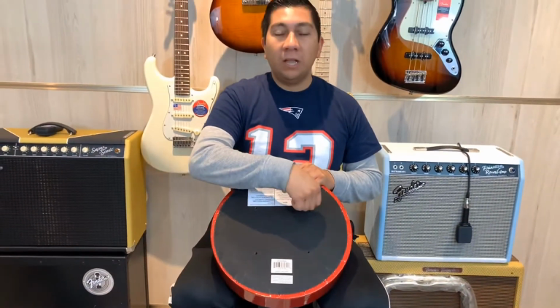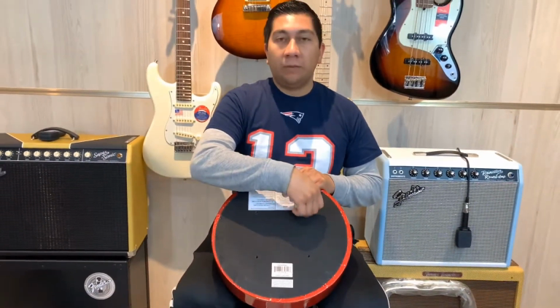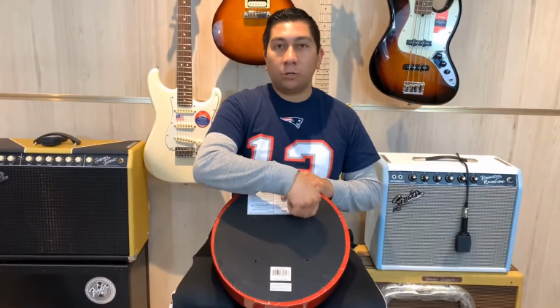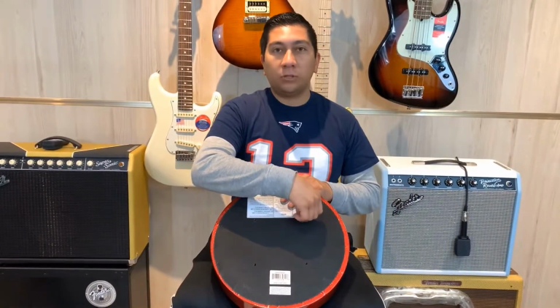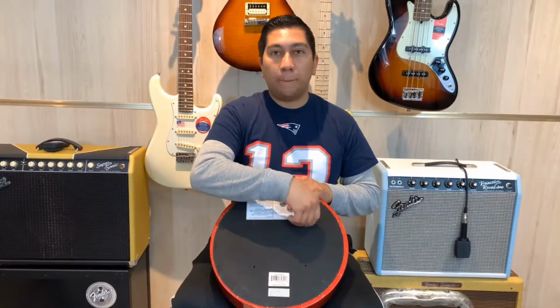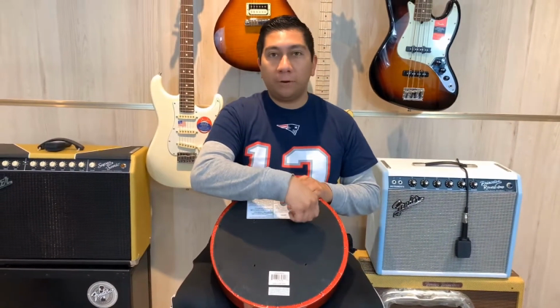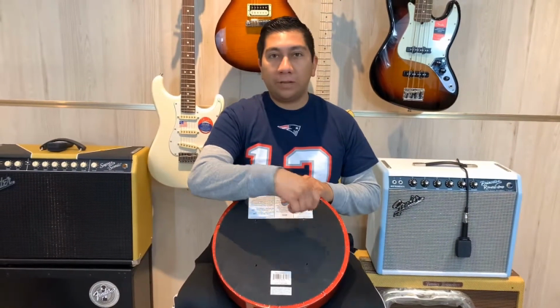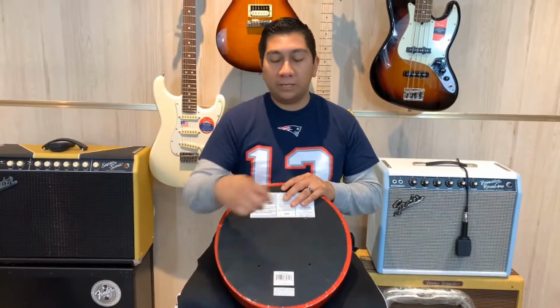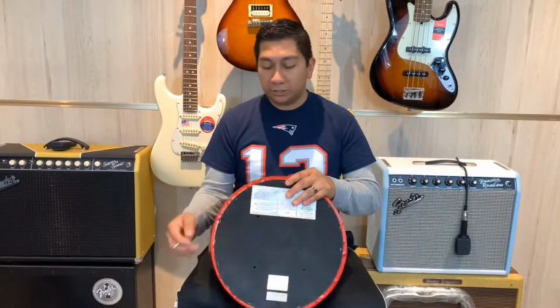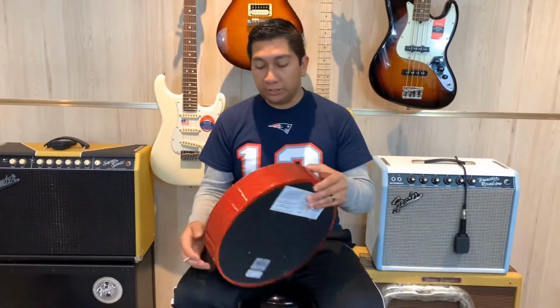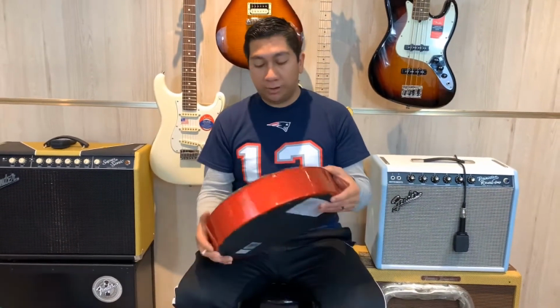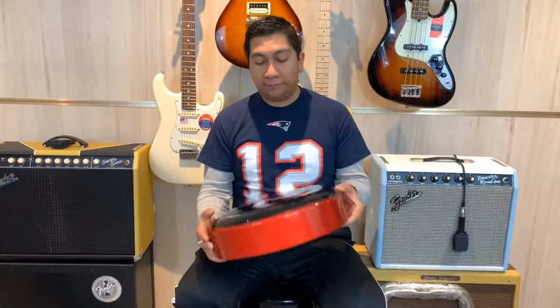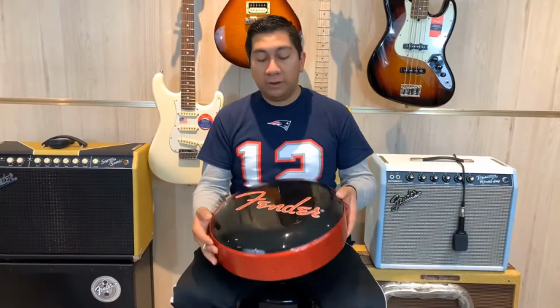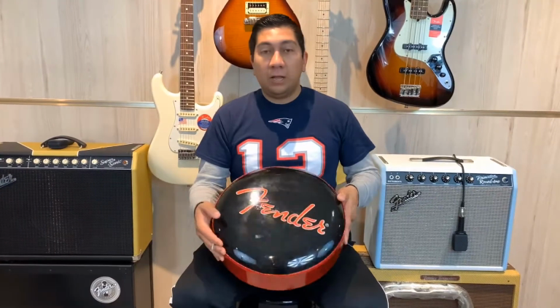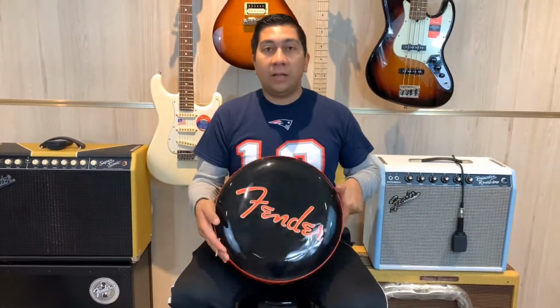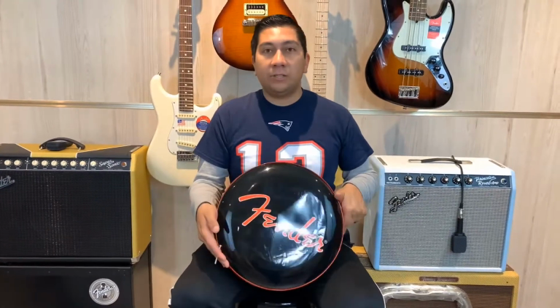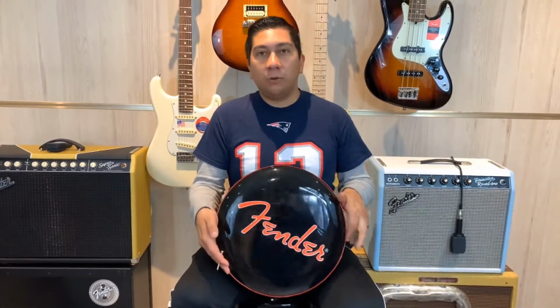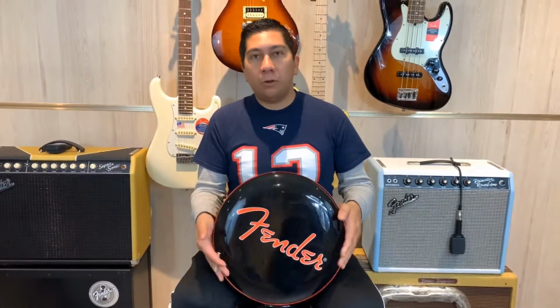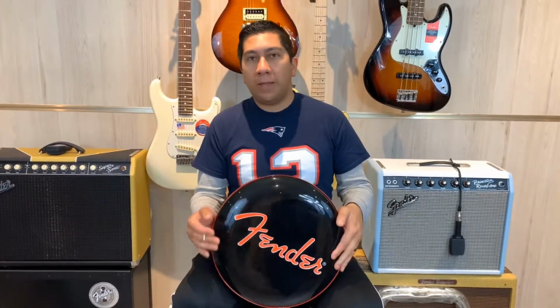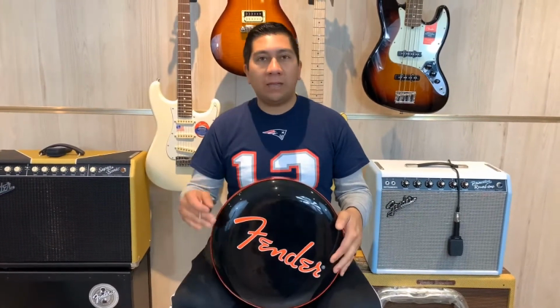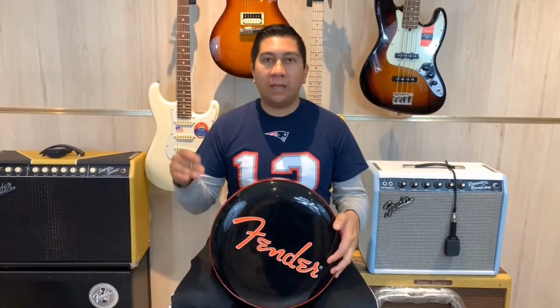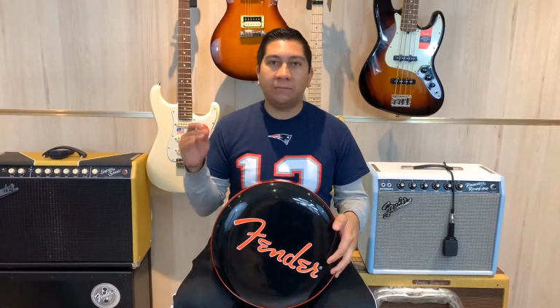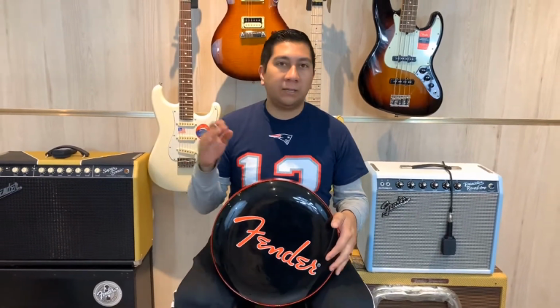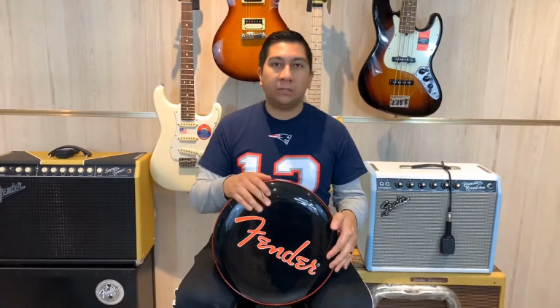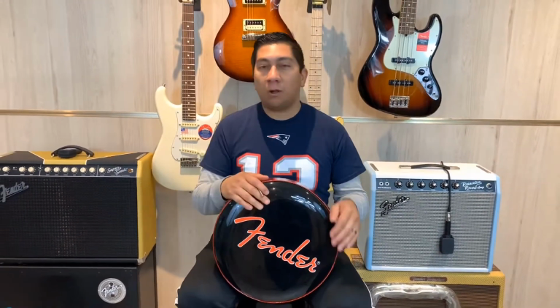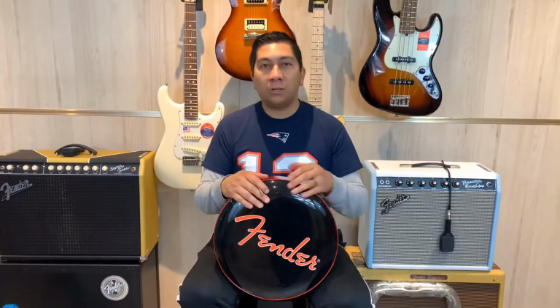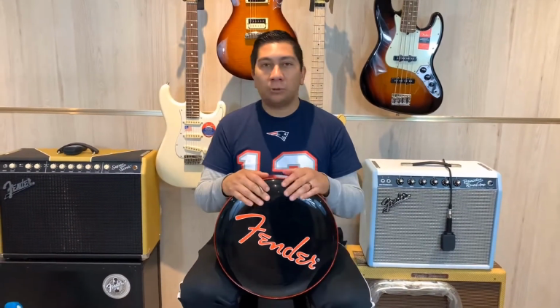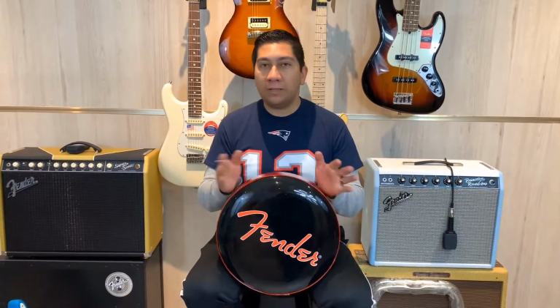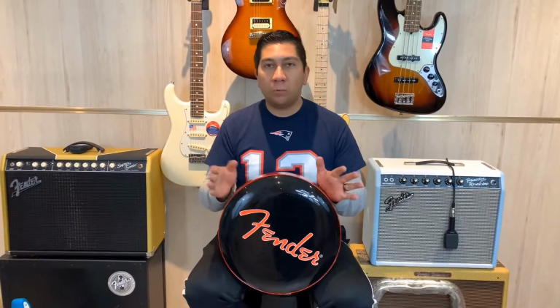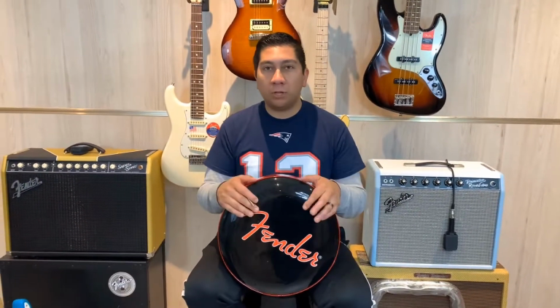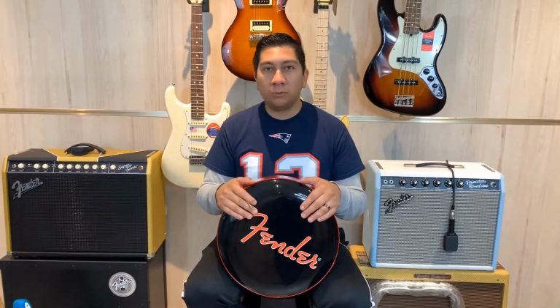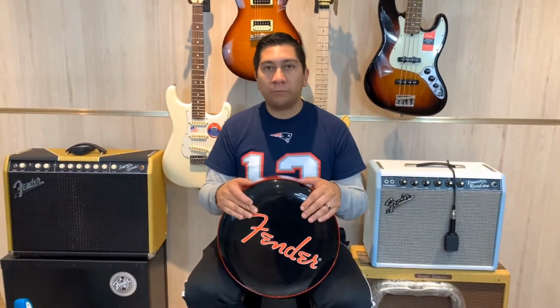The barstool is in perfect condition. It's great for any studio, man cave, garage, or anything you want to use it for.